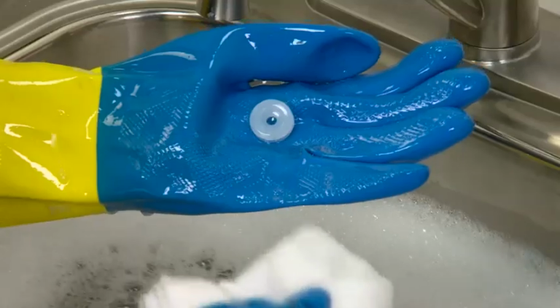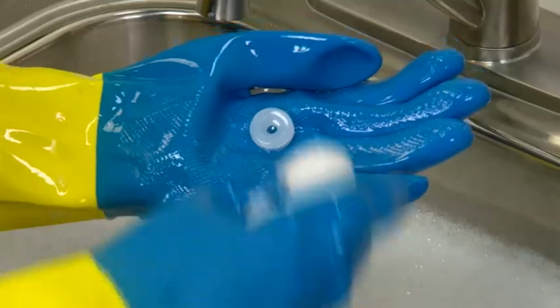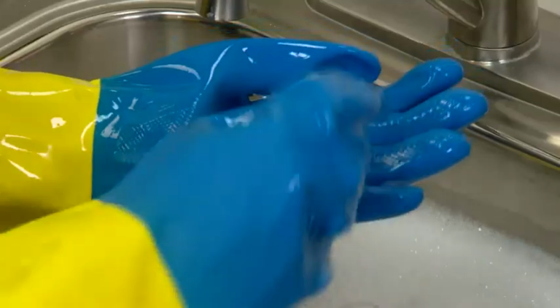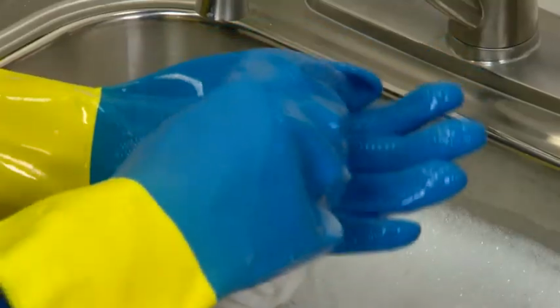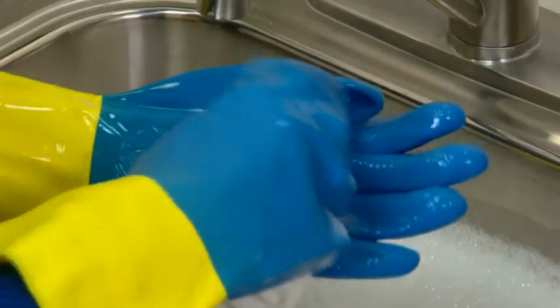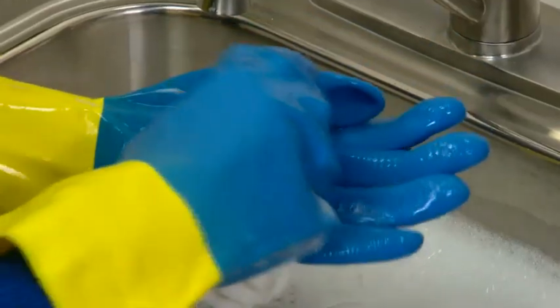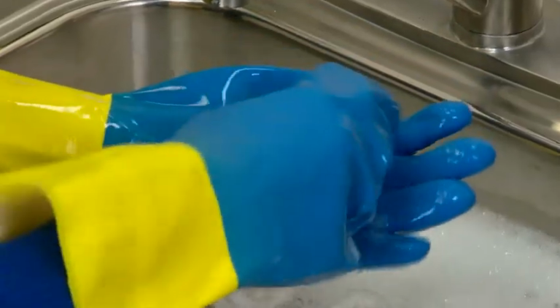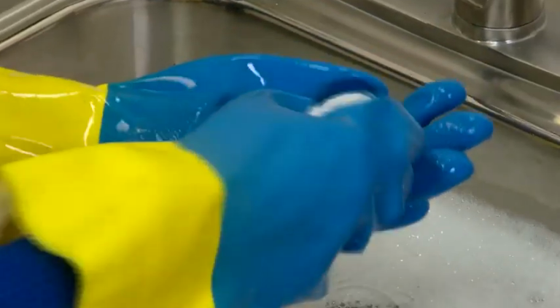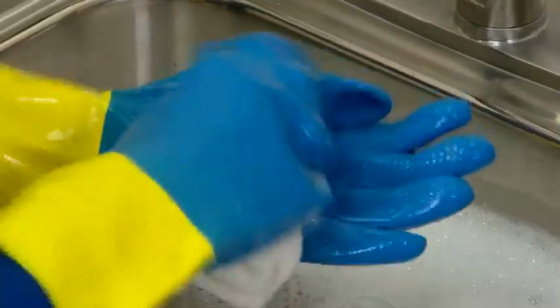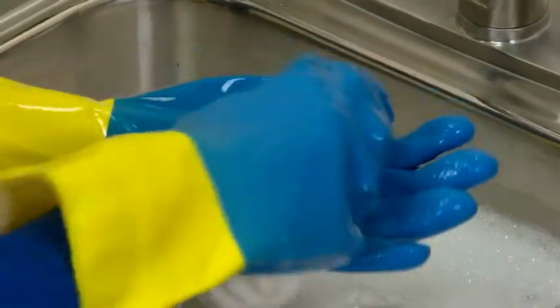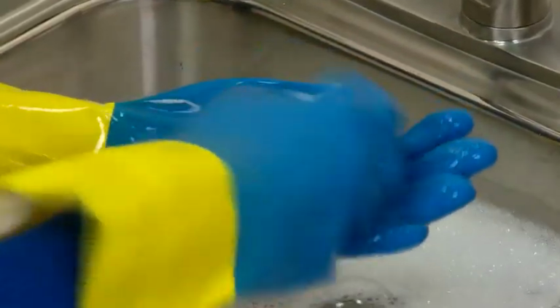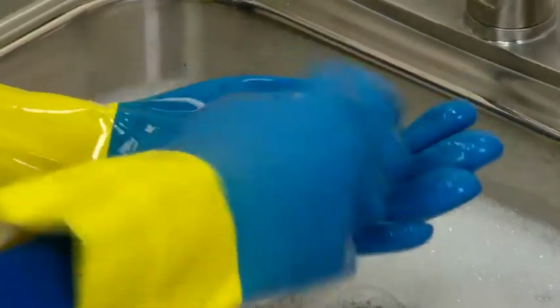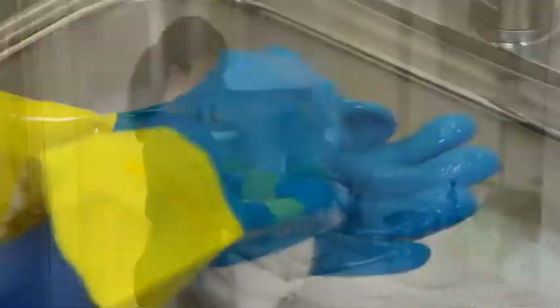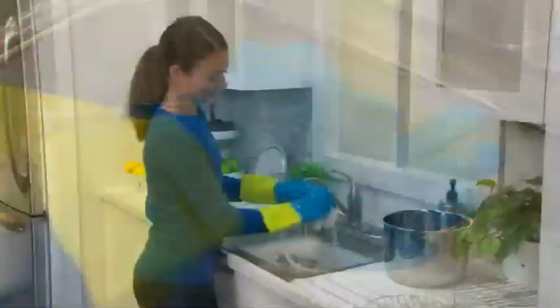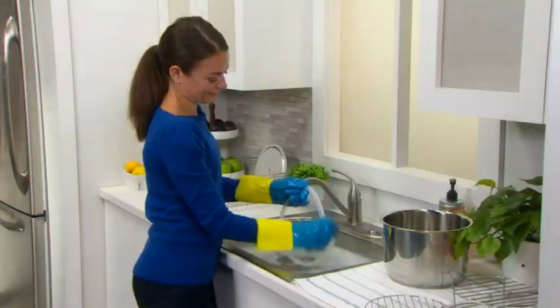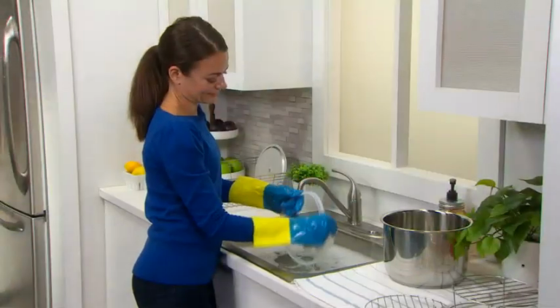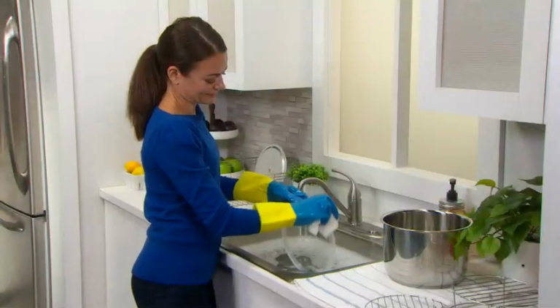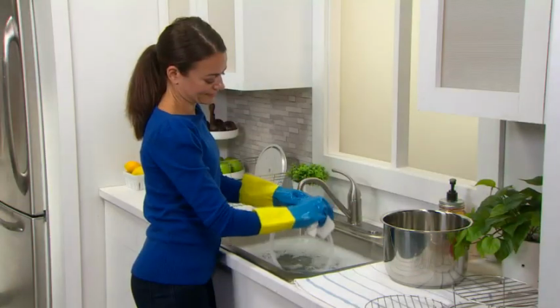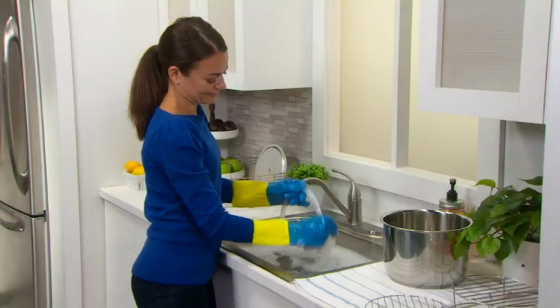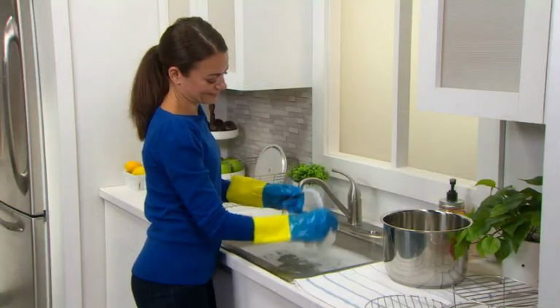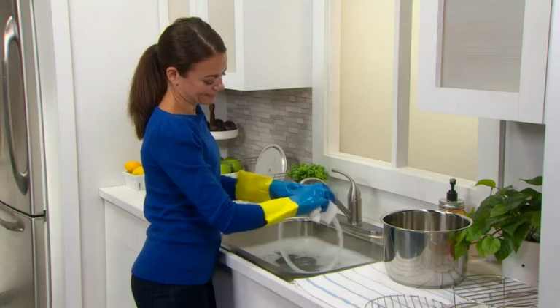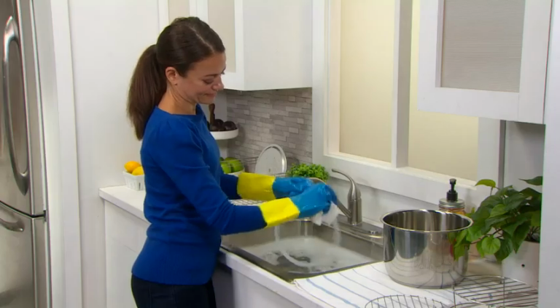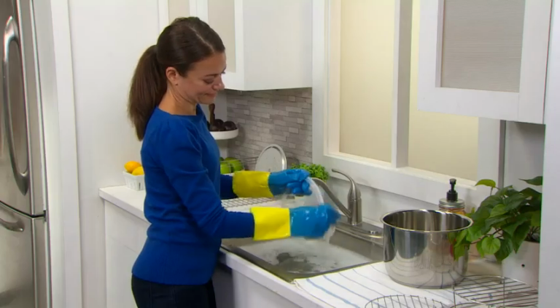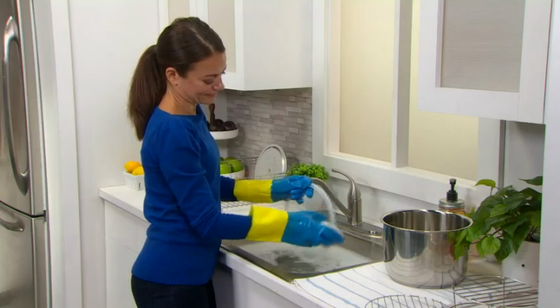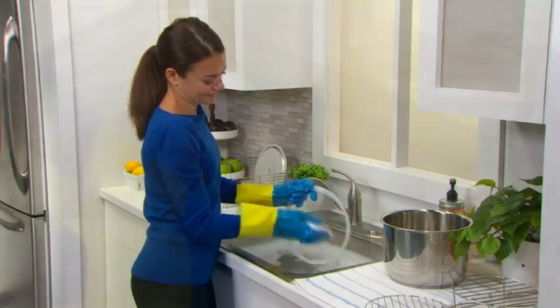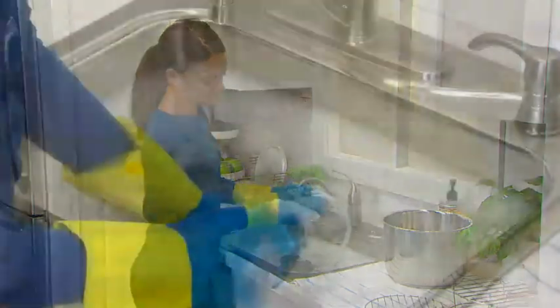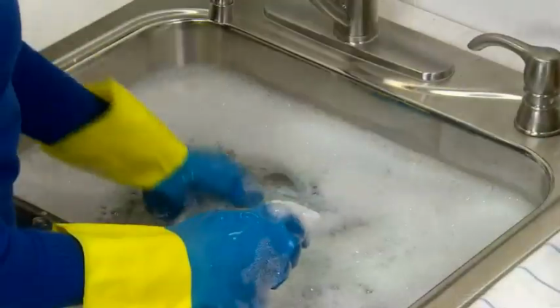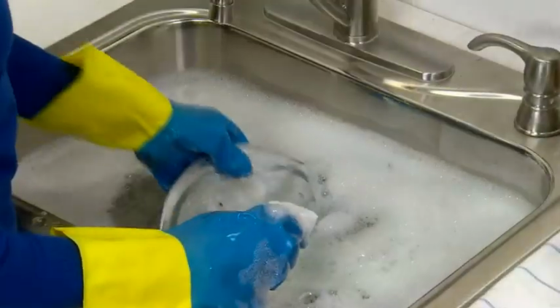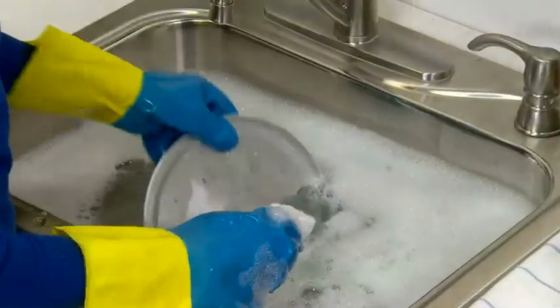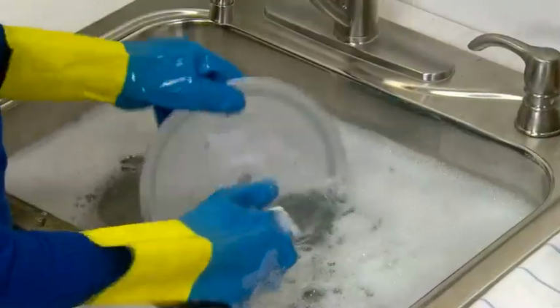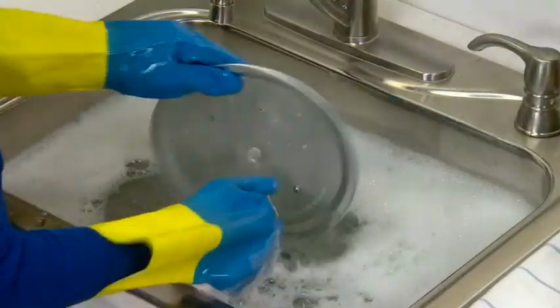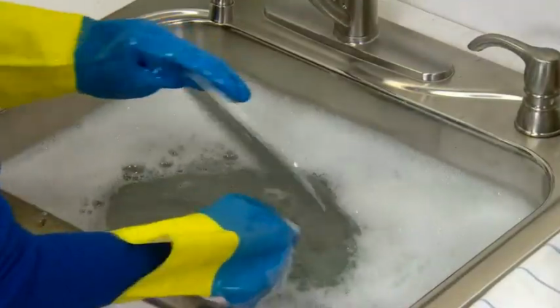You should wash the silicon gaskets in warm, soapy water, as well as the inner lid after every use.